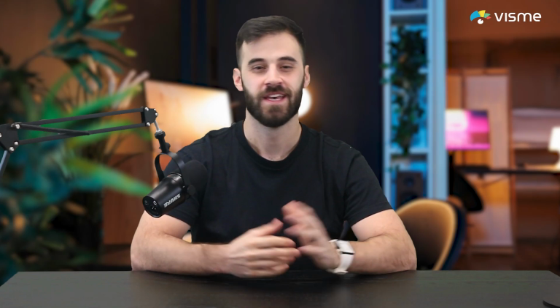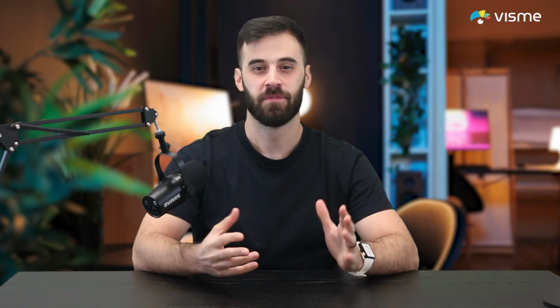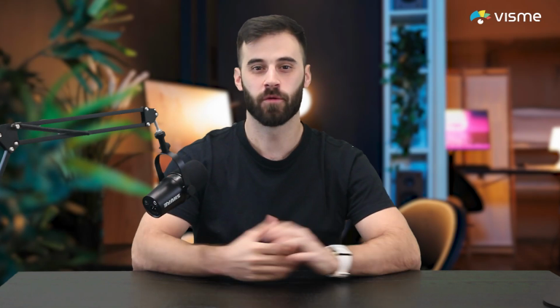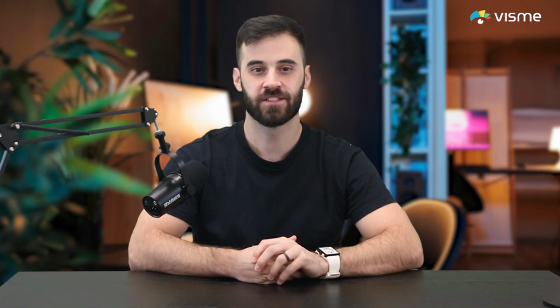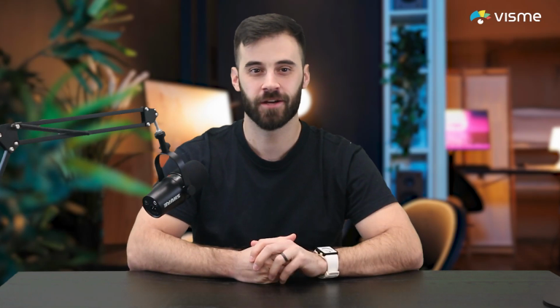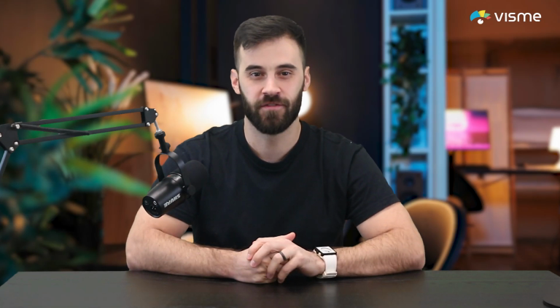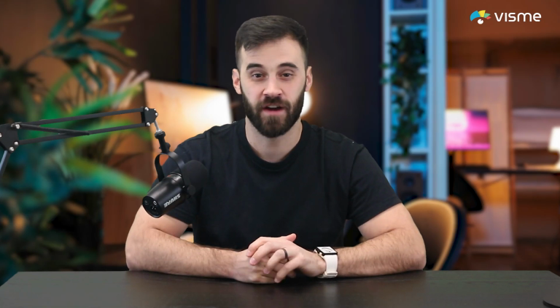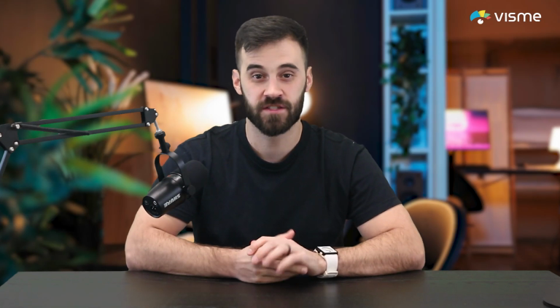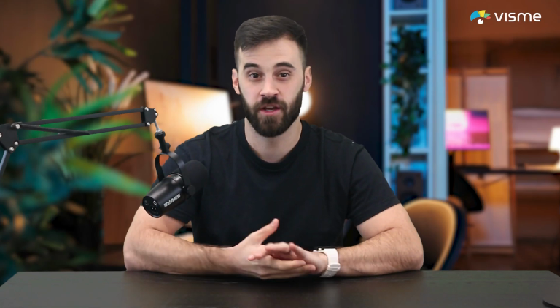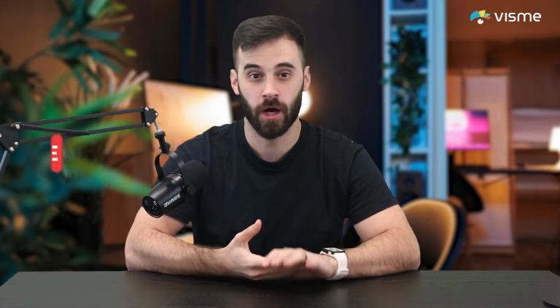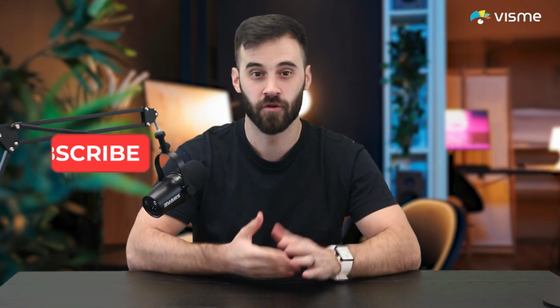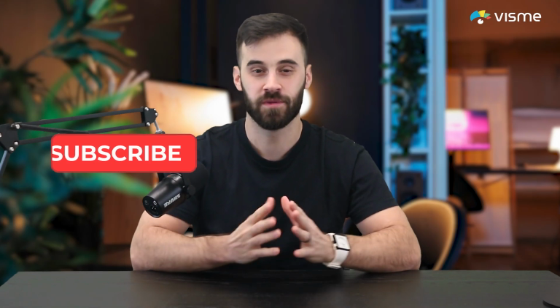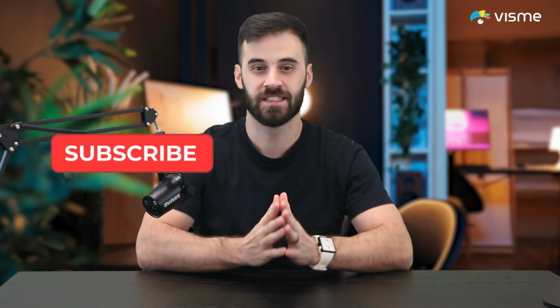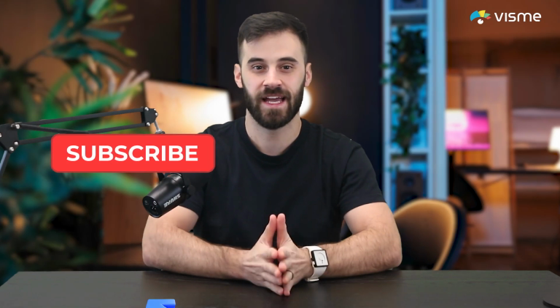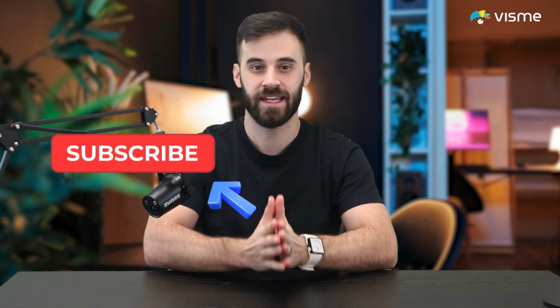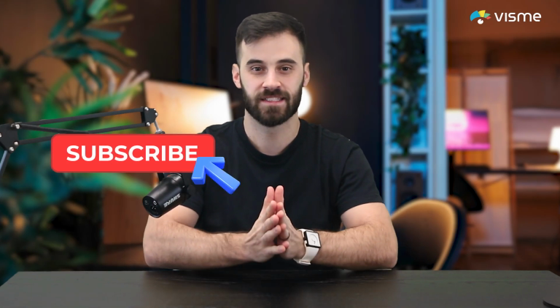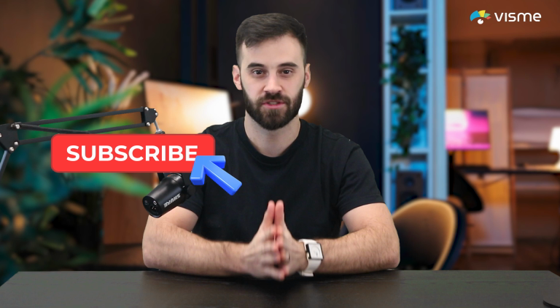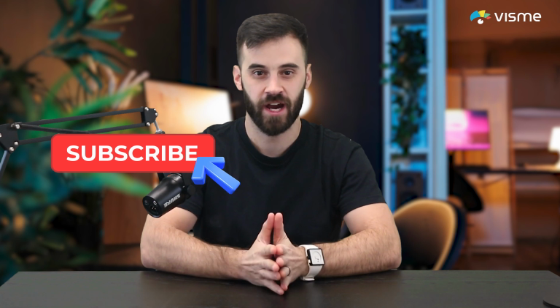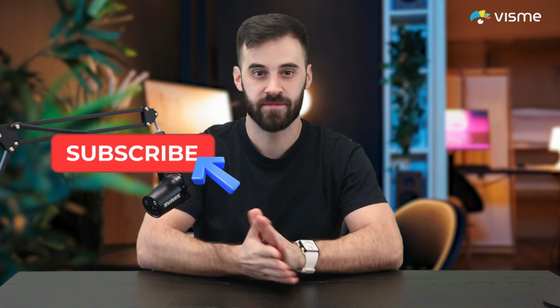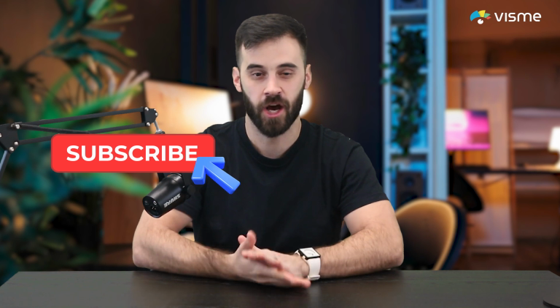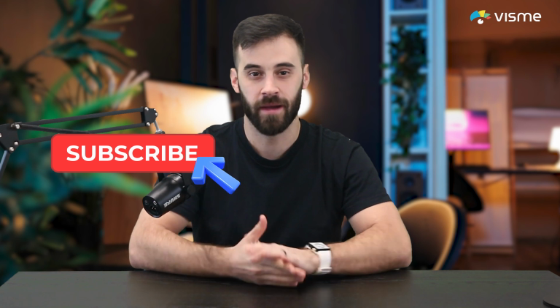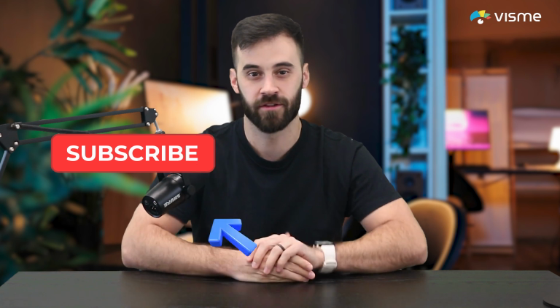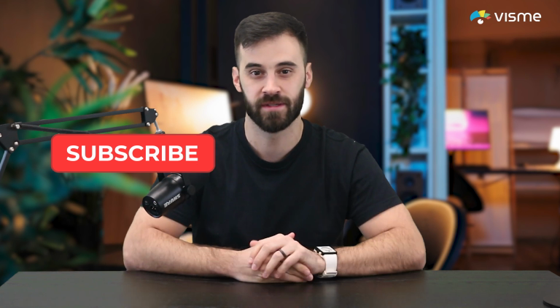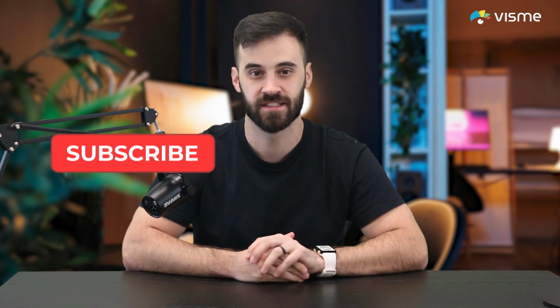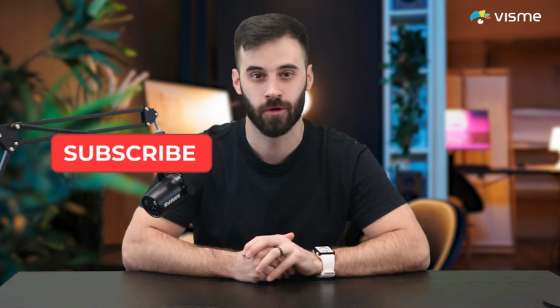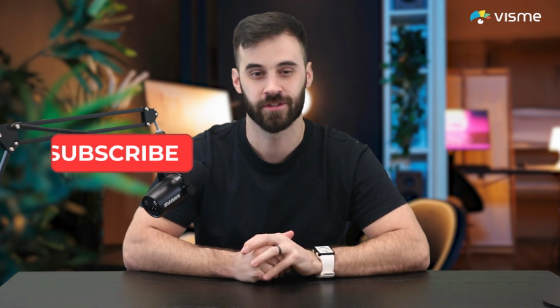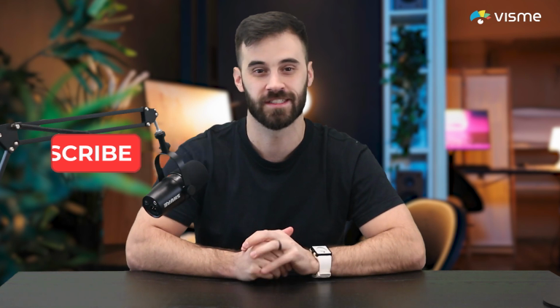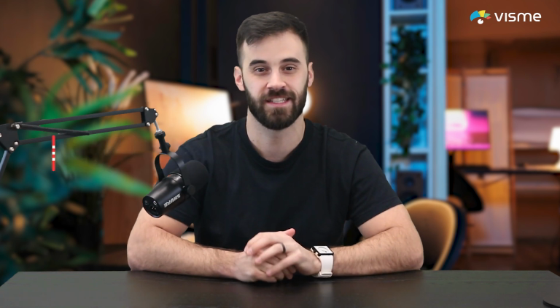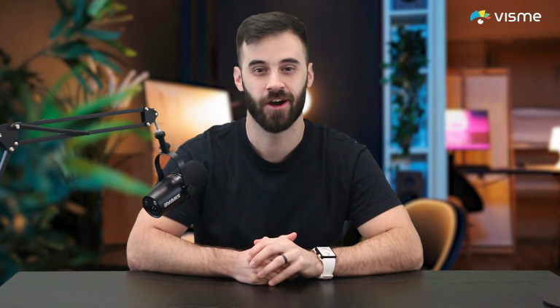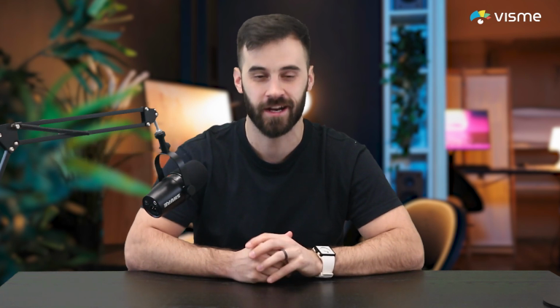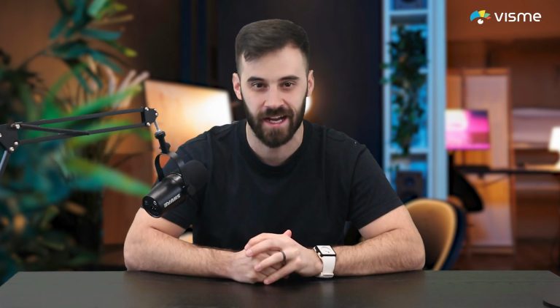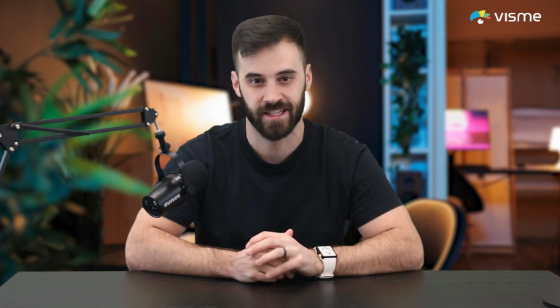Before we start, if you find this video helpful, please like and subscribe to help other business owners see our content.